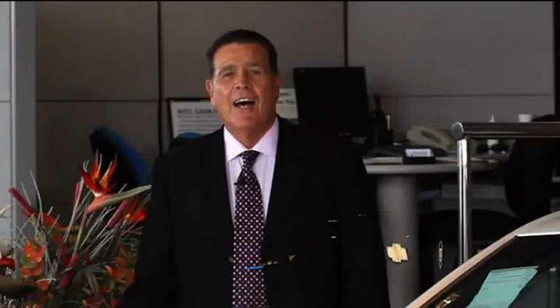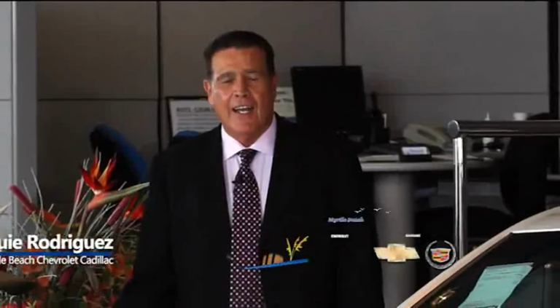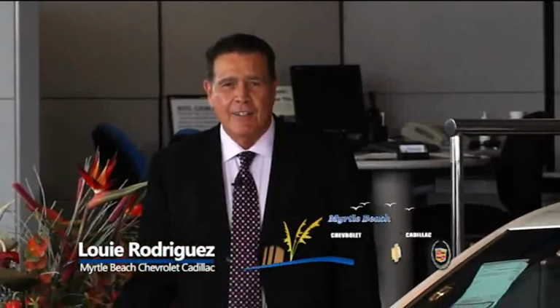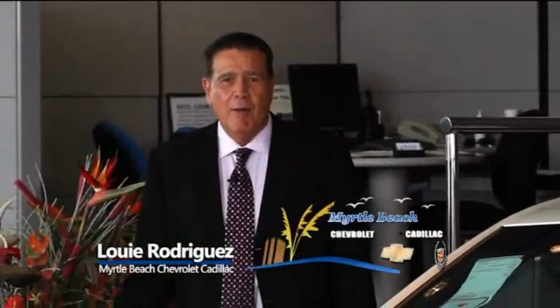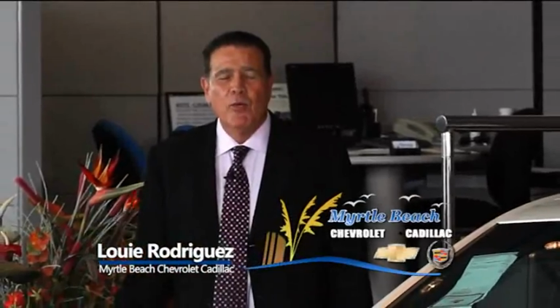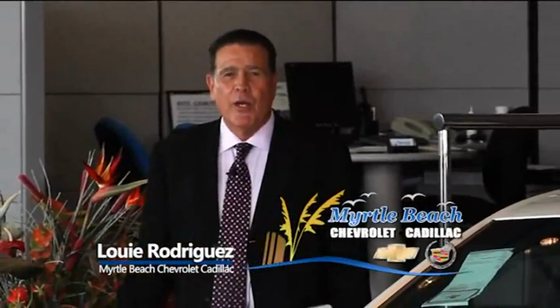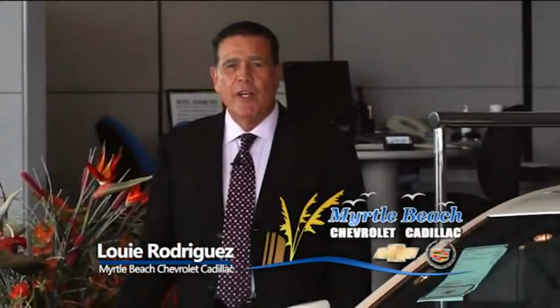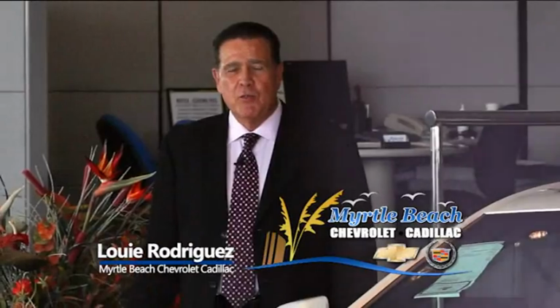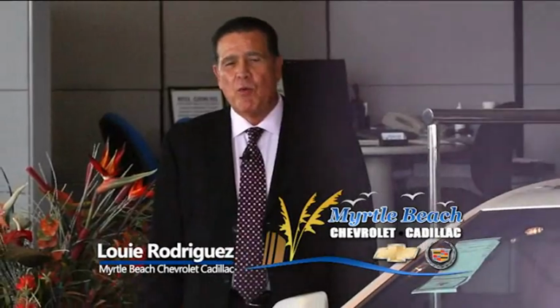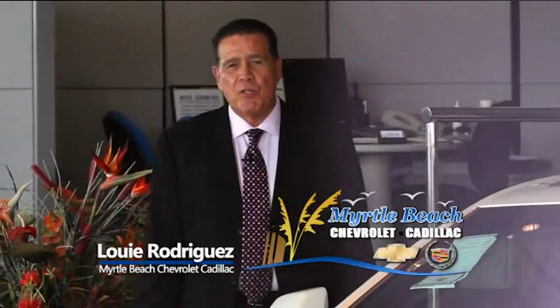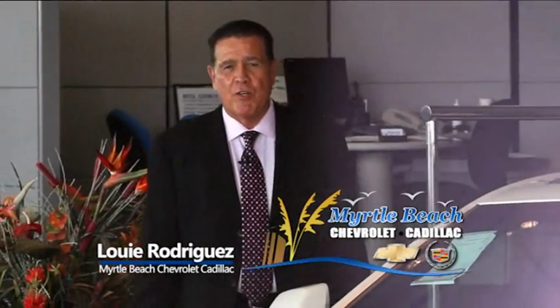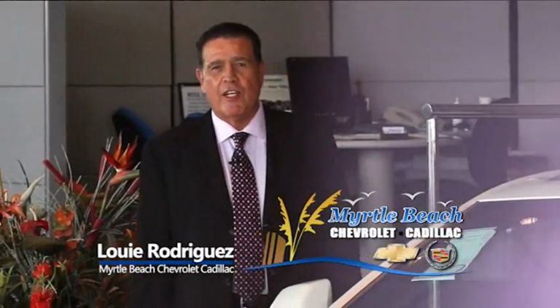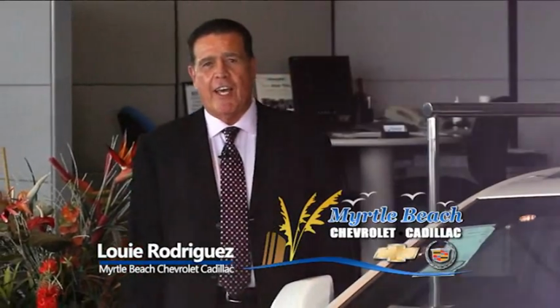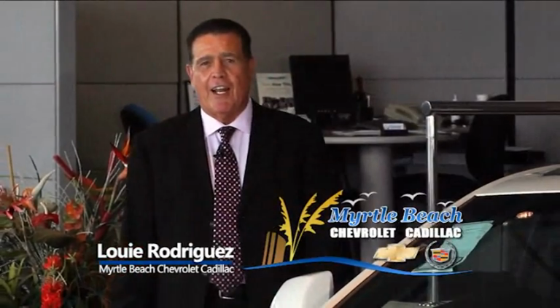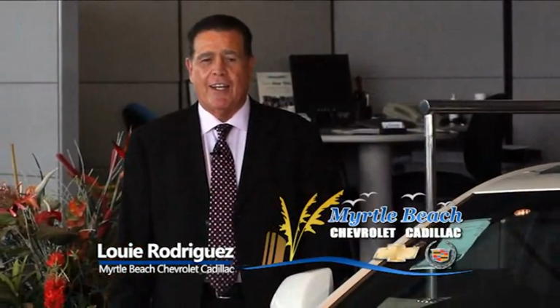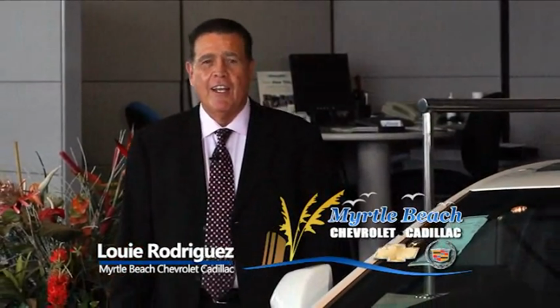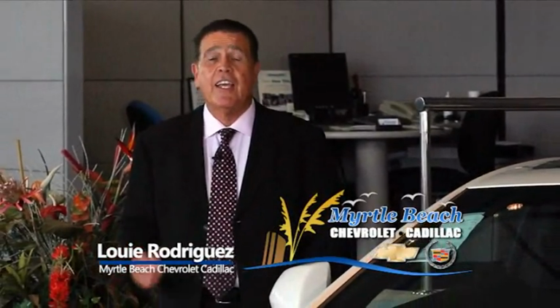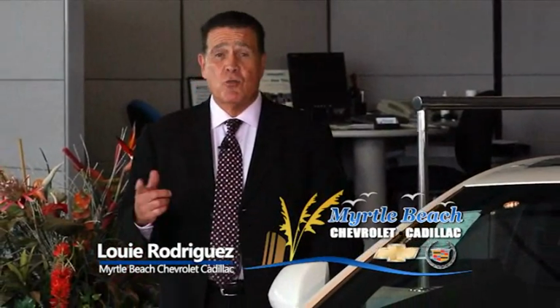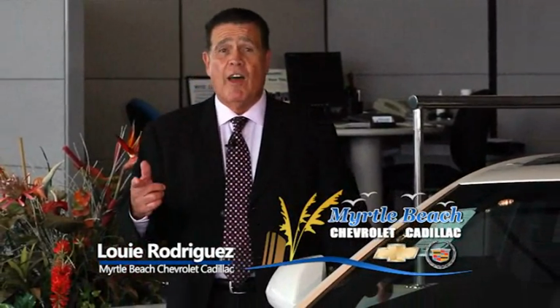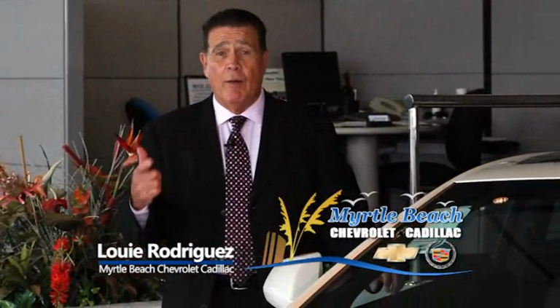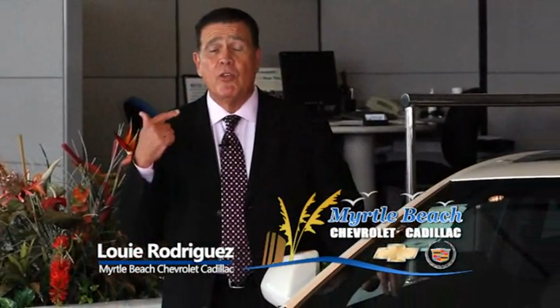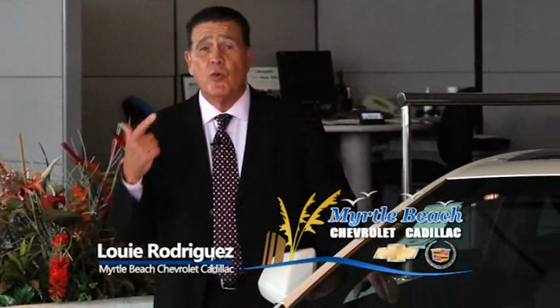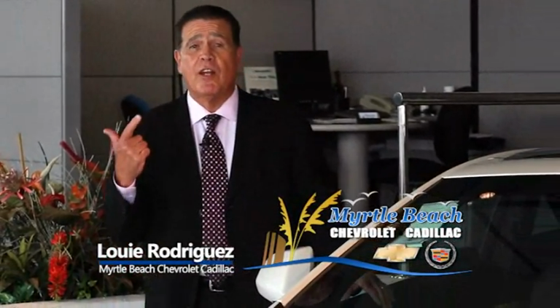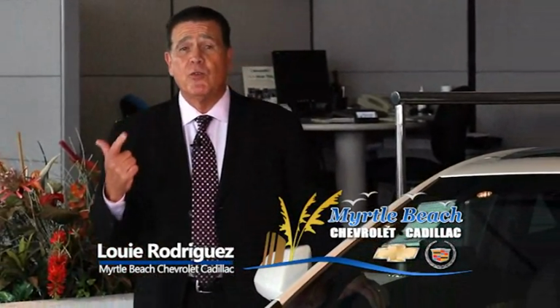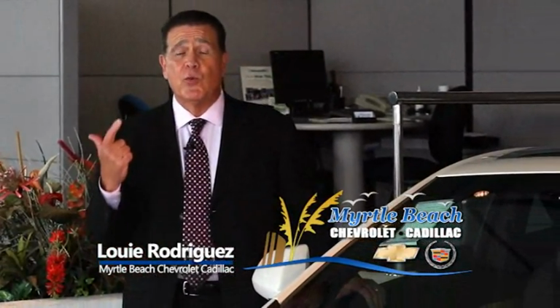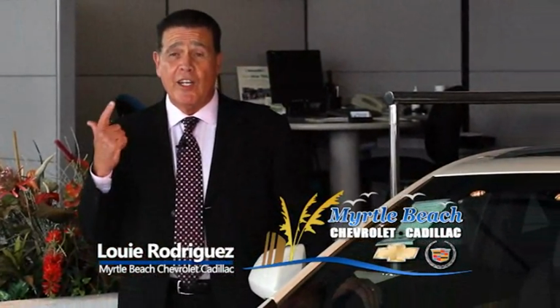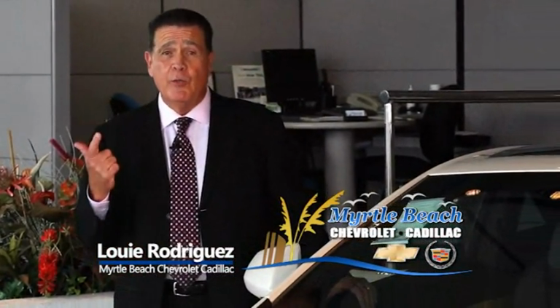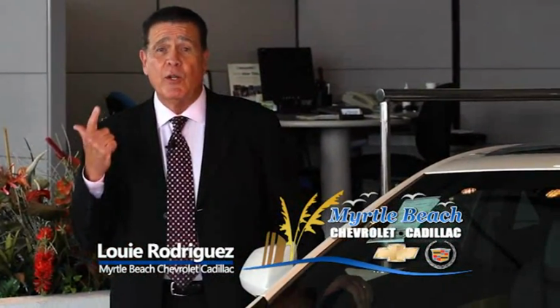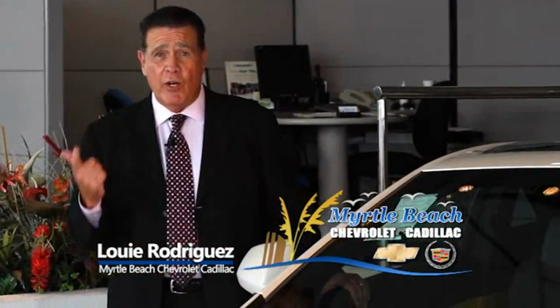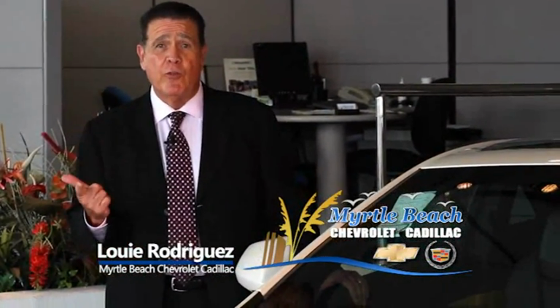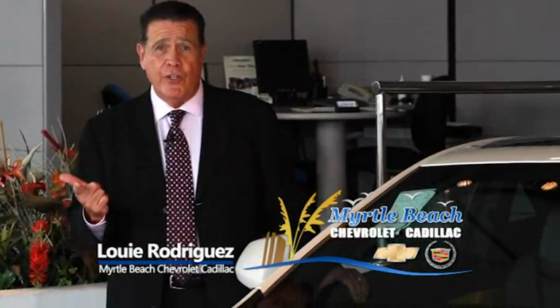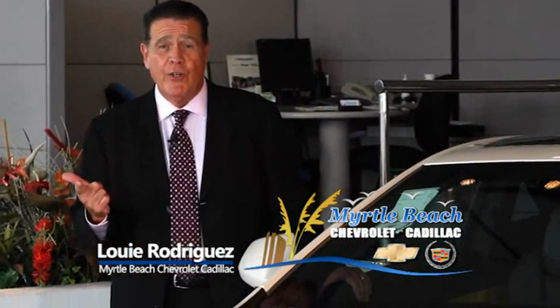Hi, I'm Louie Rodriguez with Myrtle Beach Chevrolet Cadillac. Guess what? I'm going to do what I do really, really well for you.